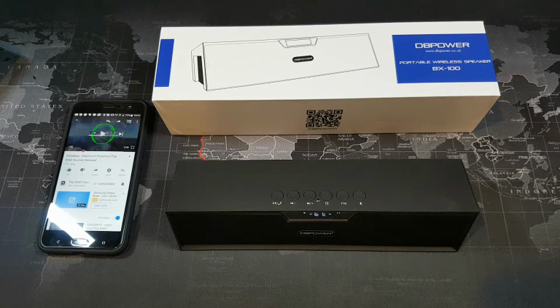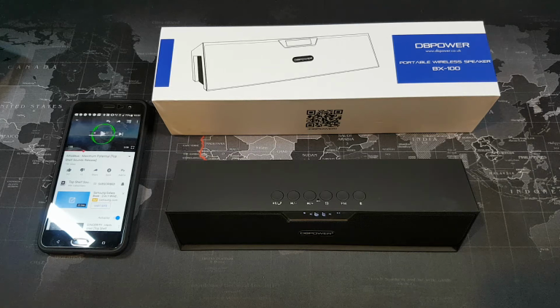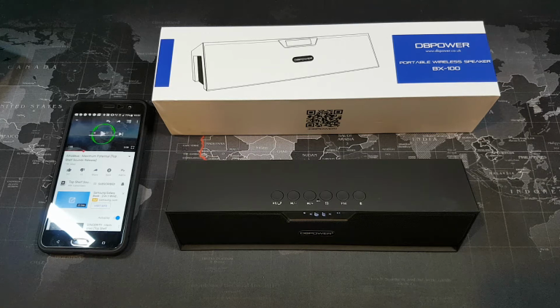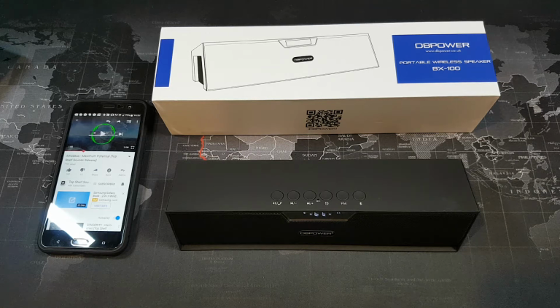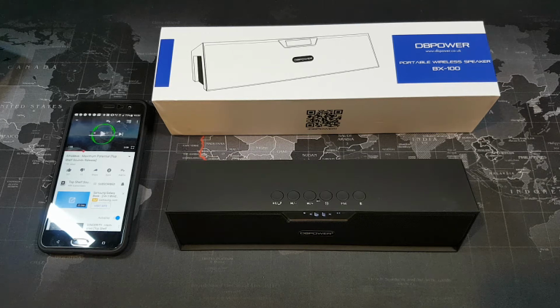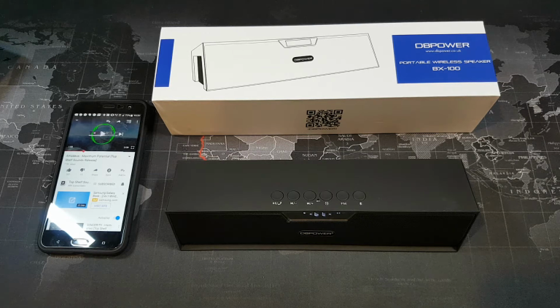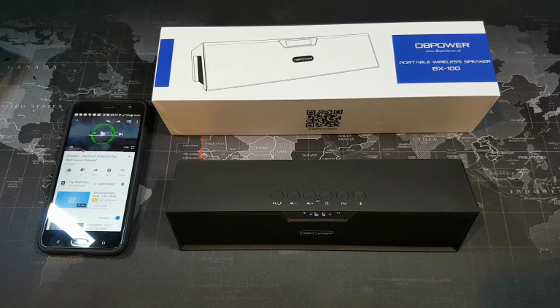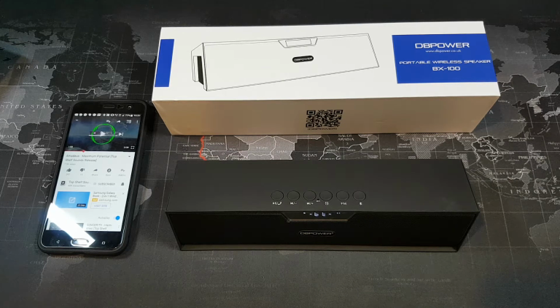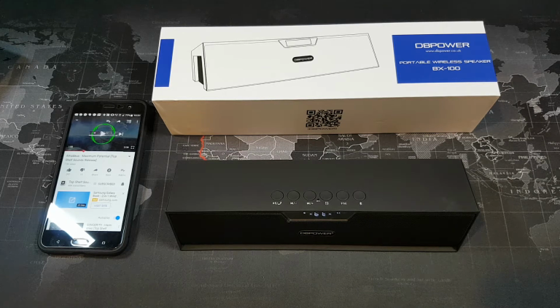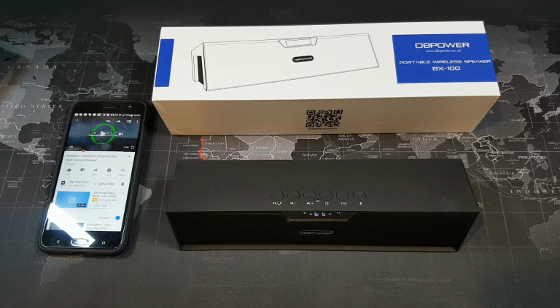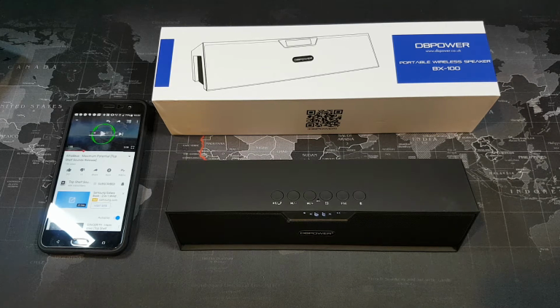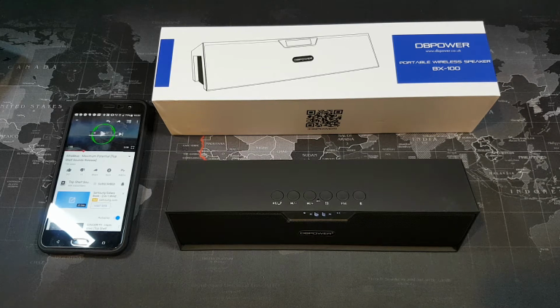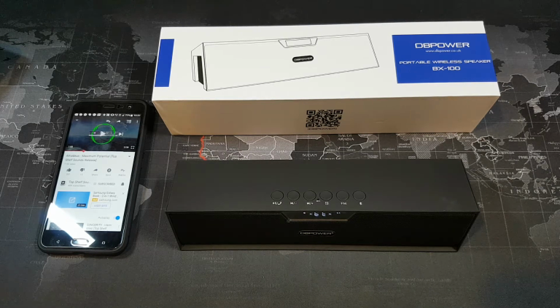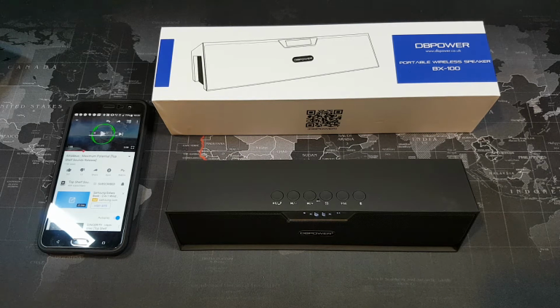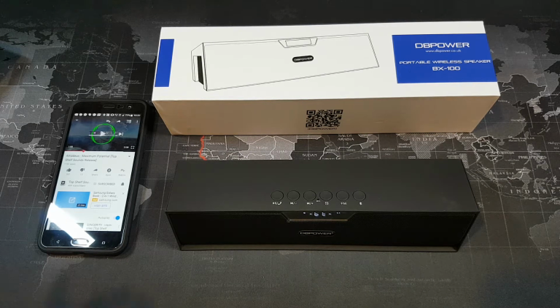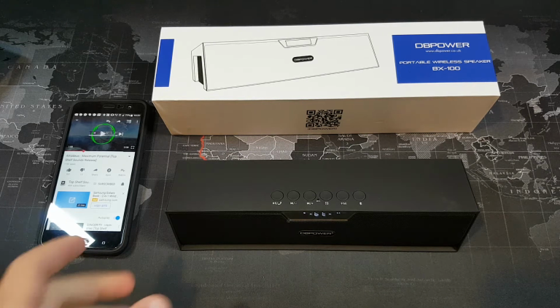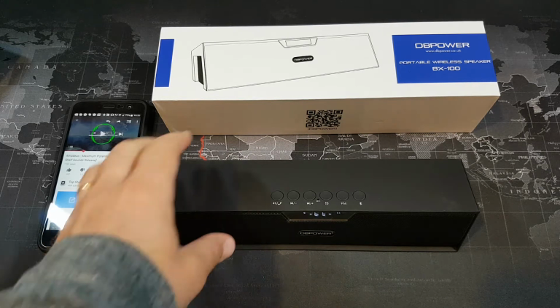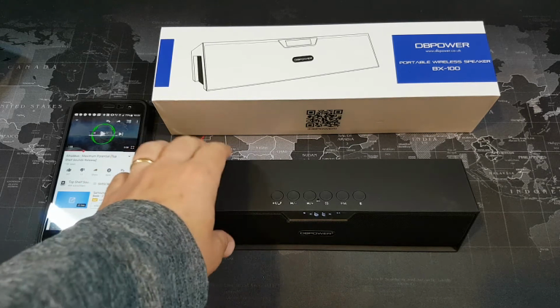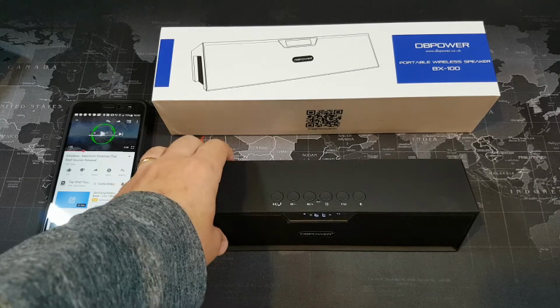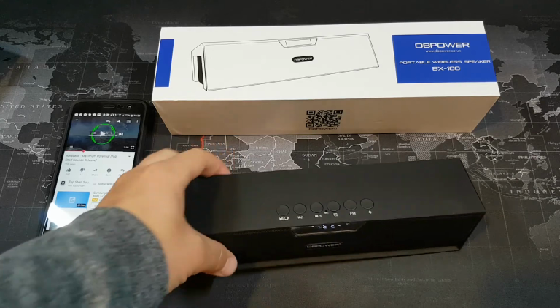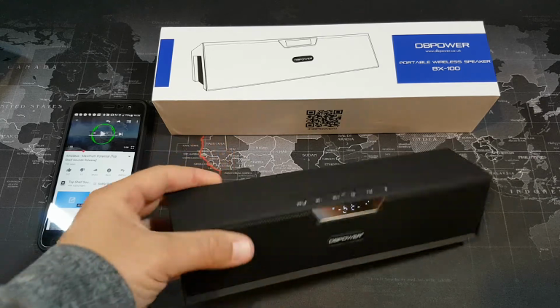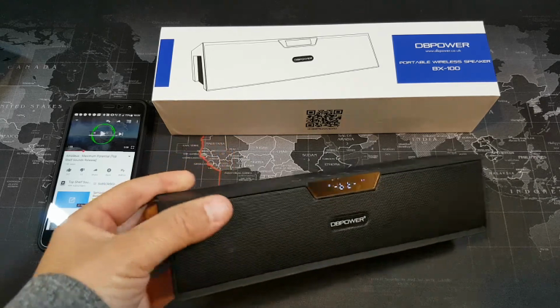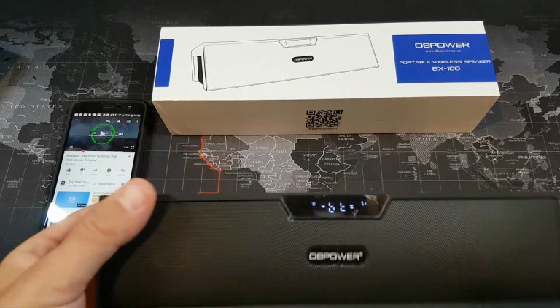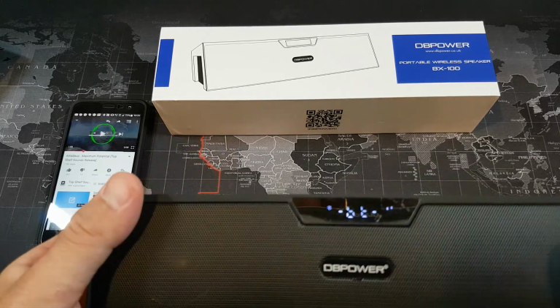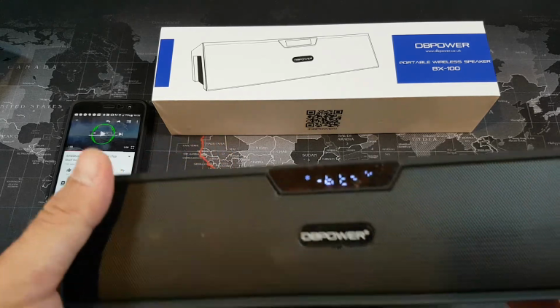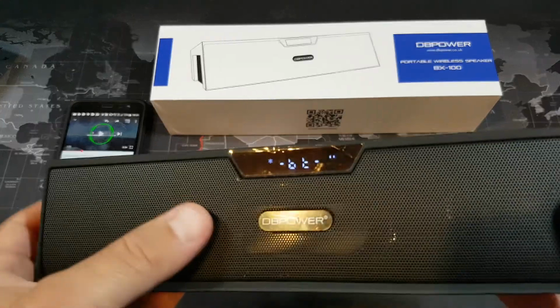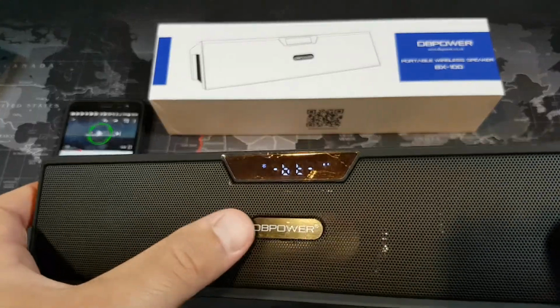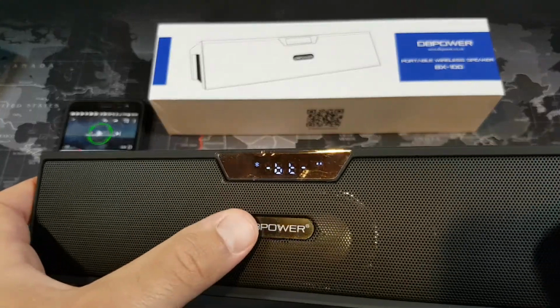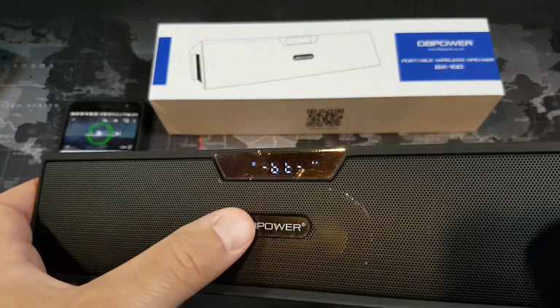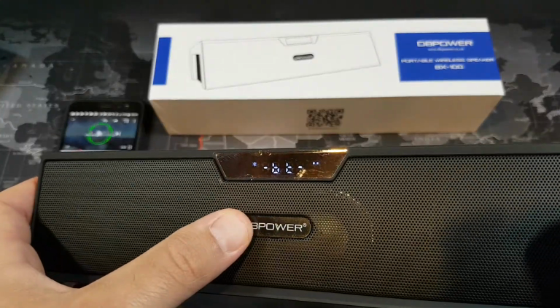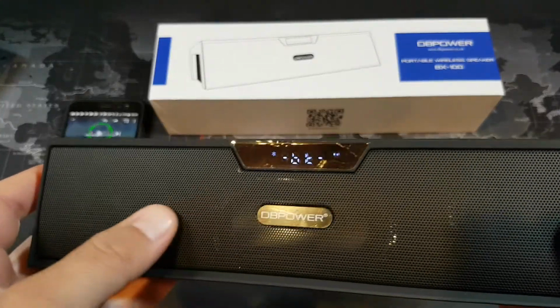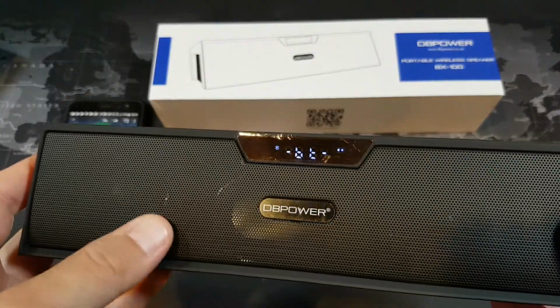Hey, what's up YouTube? Donovan Smartphone Guy coming back at you with another video. And today we're going to take a look at a Bluetooth speaker from a company called DB Power.